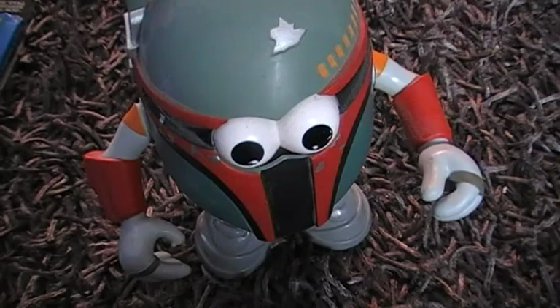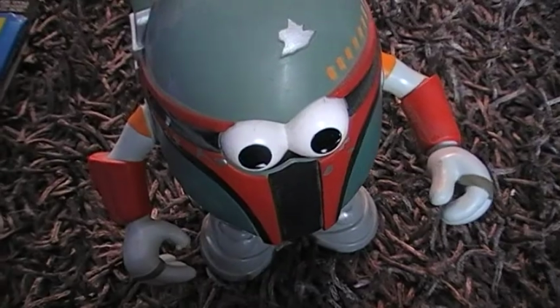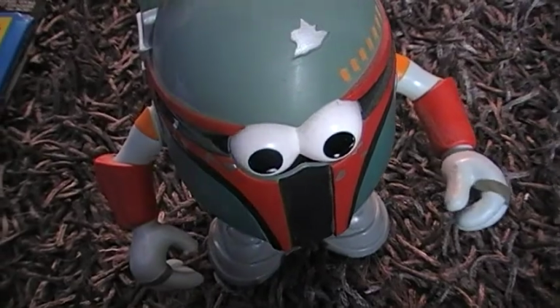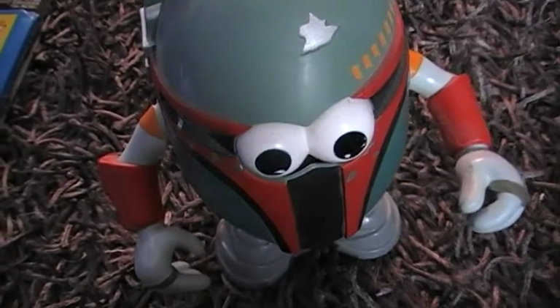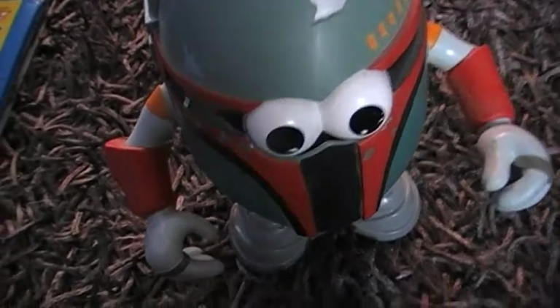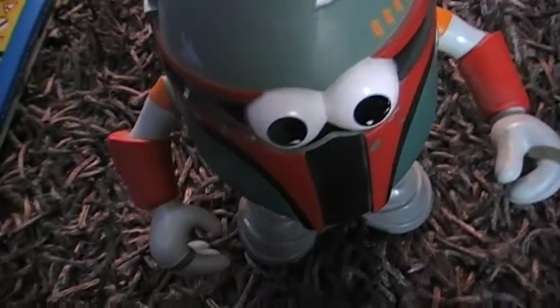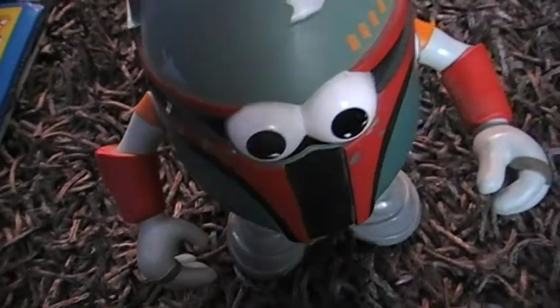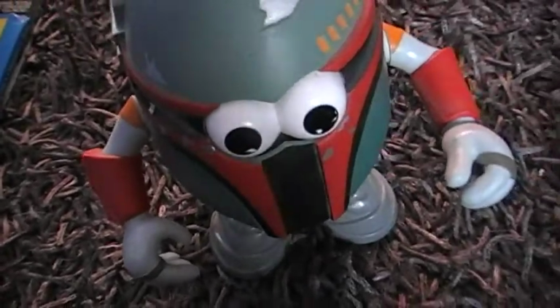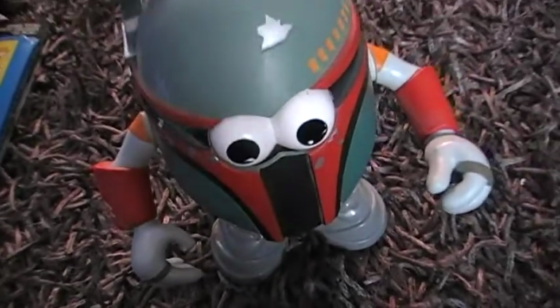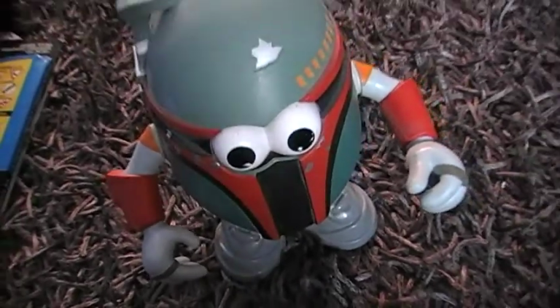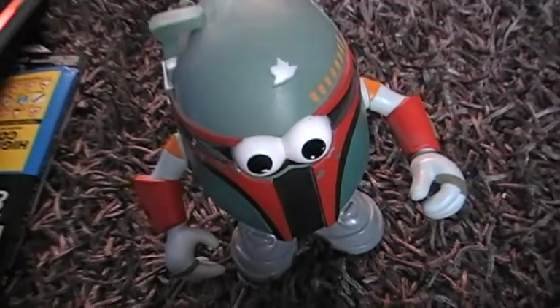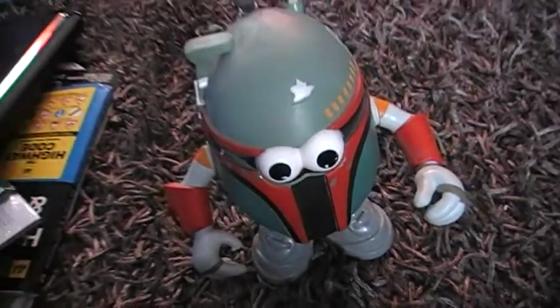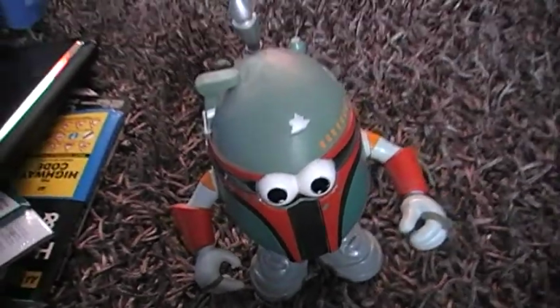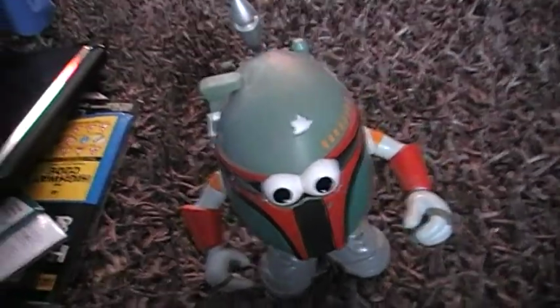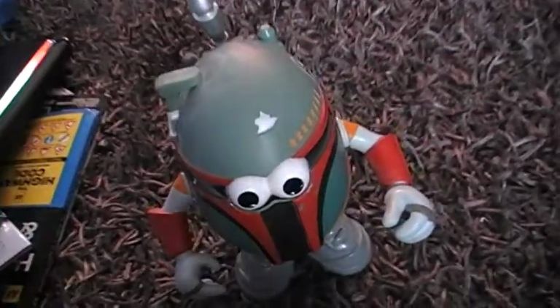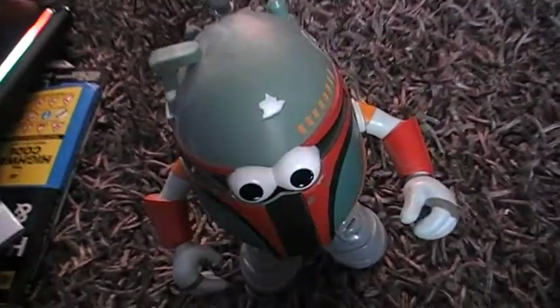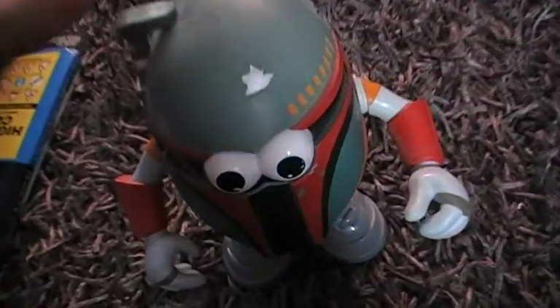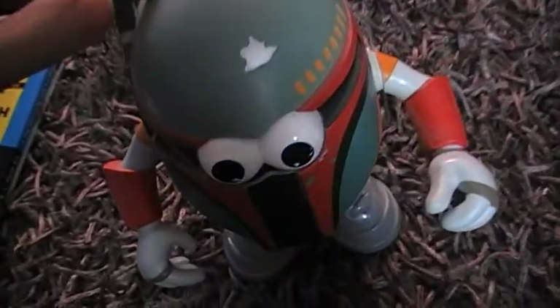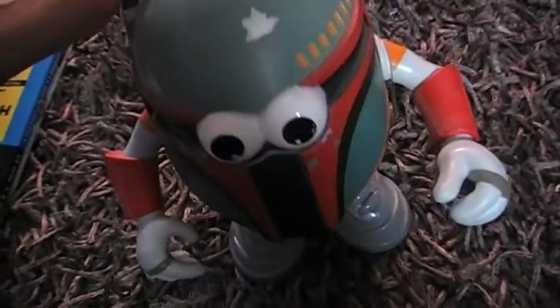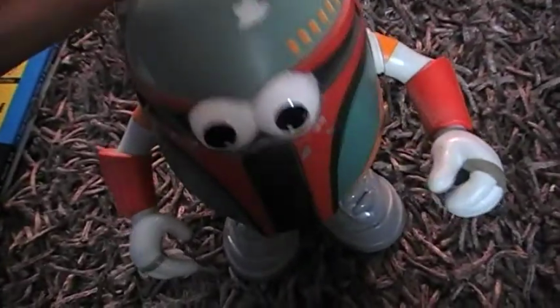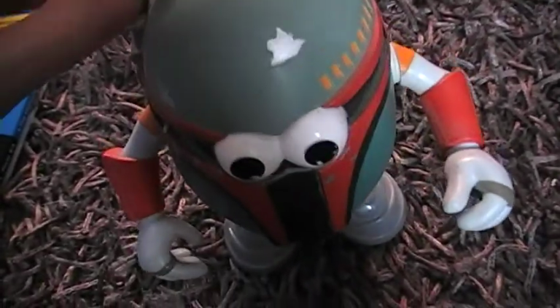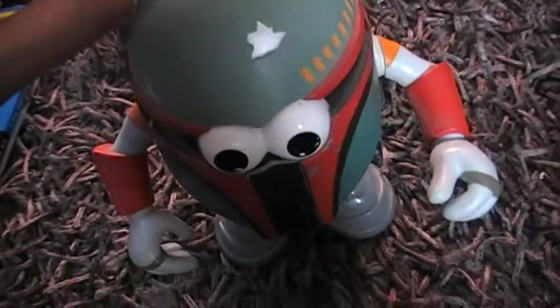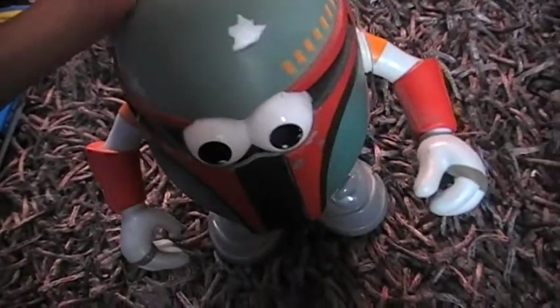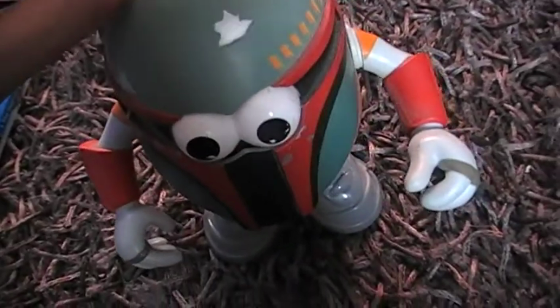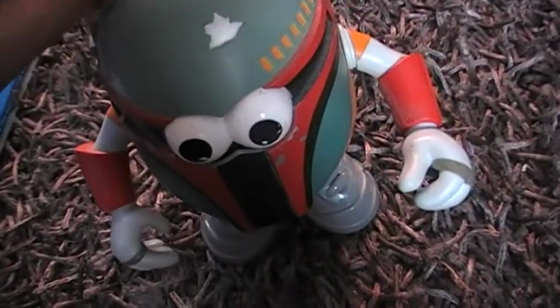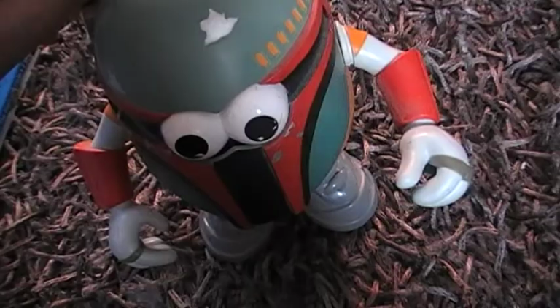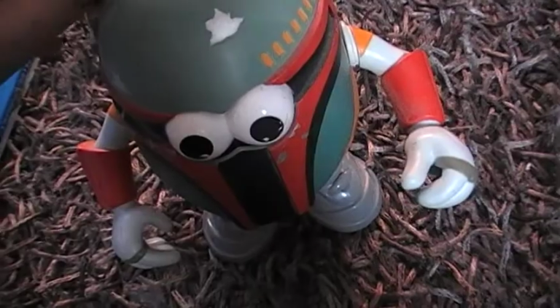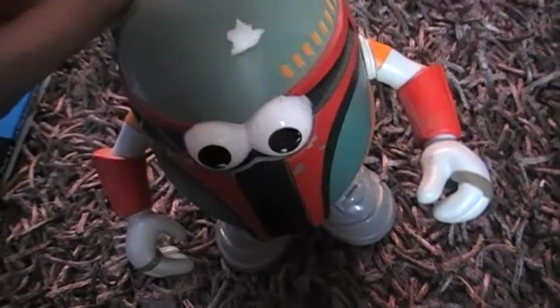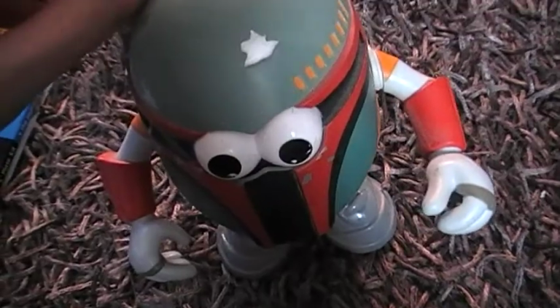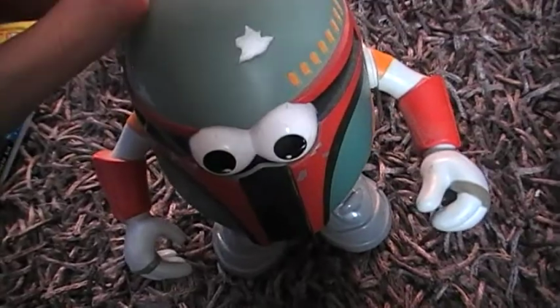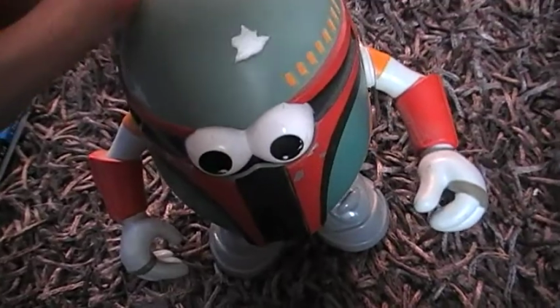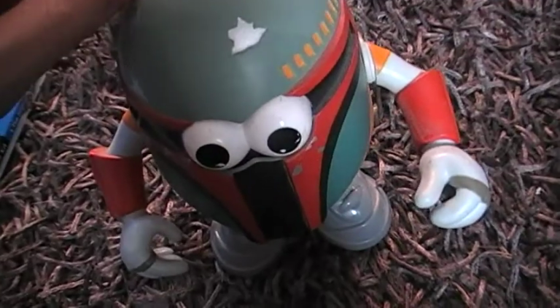Hey, what's up guys, welcome back to another Star Wars review. Up next I'm doing the Spud-a-Fett from Disney.